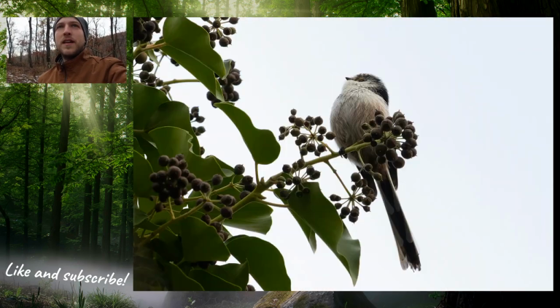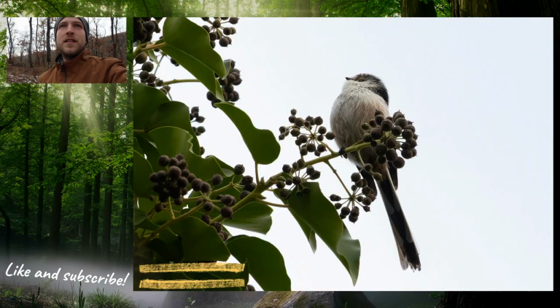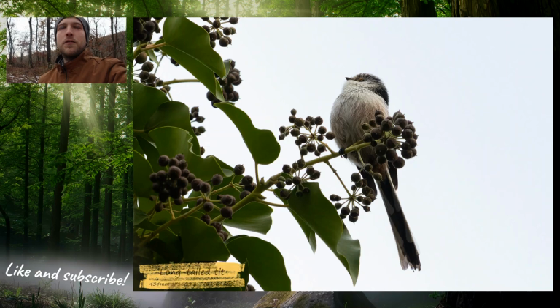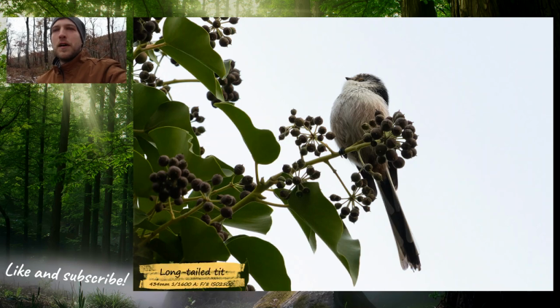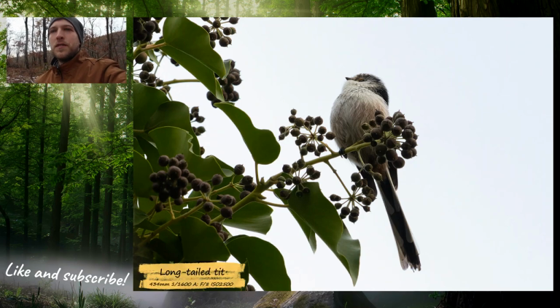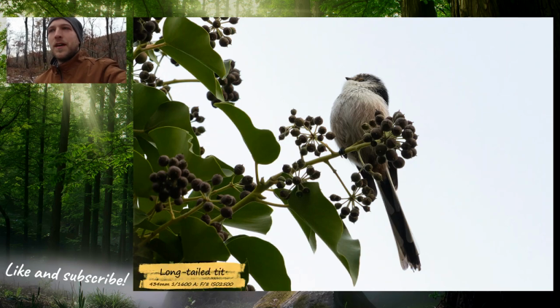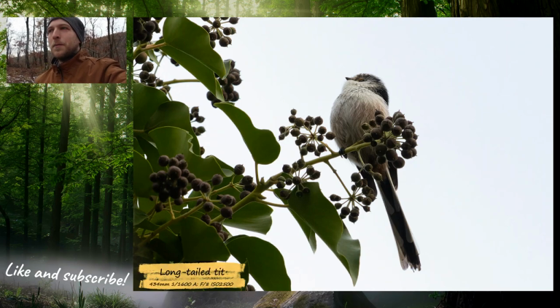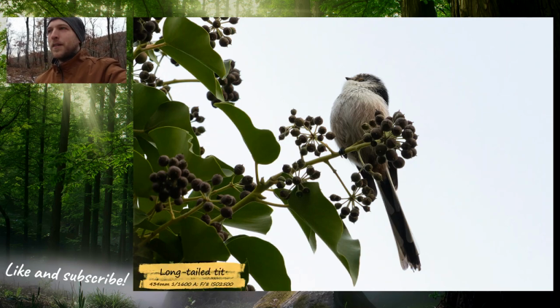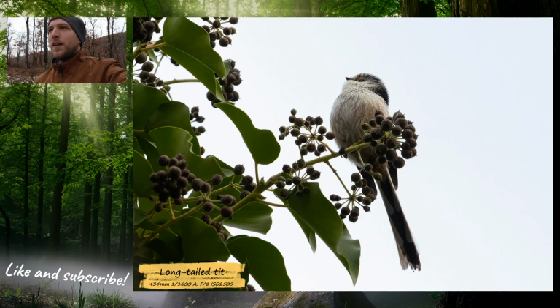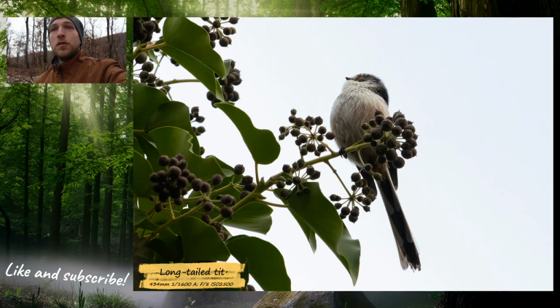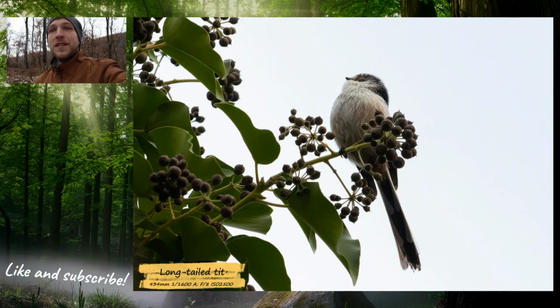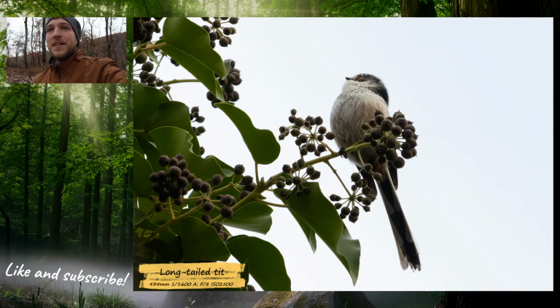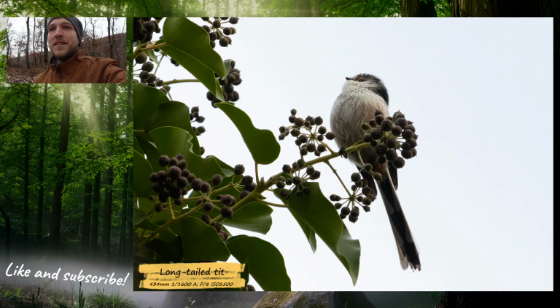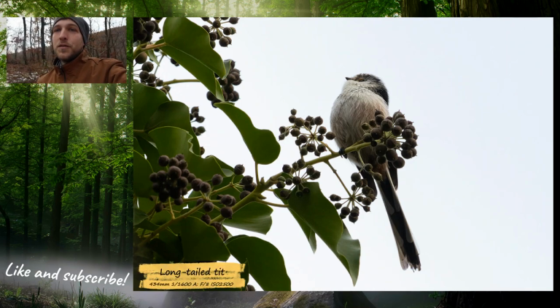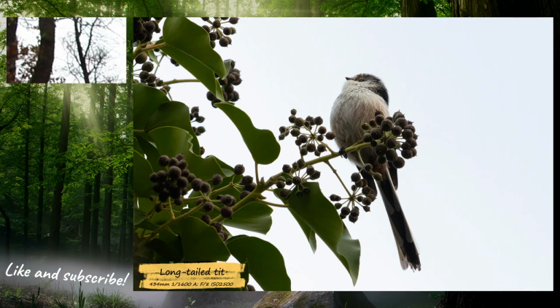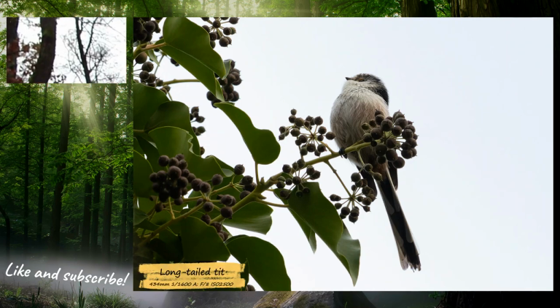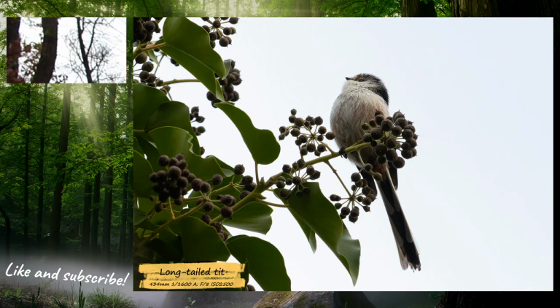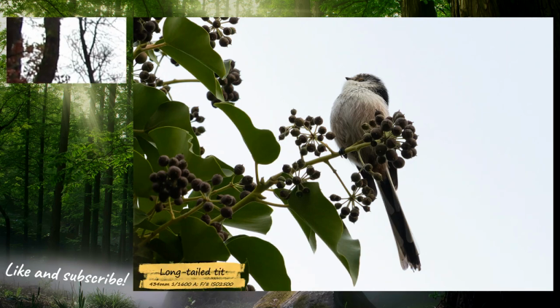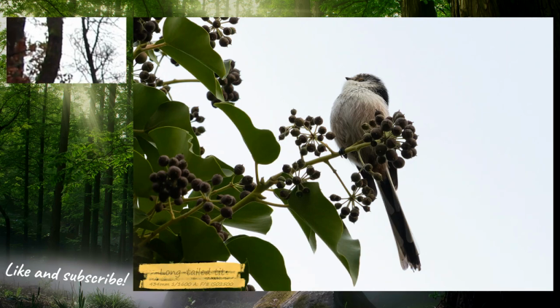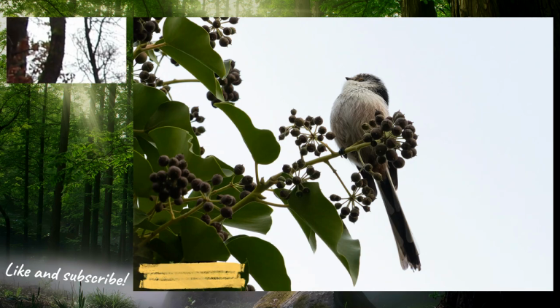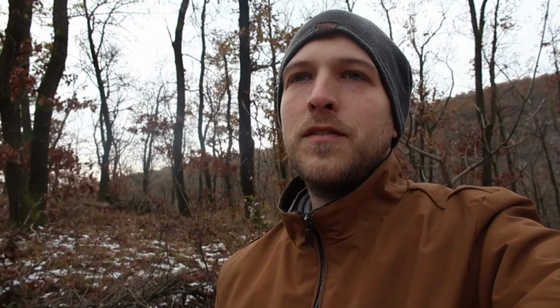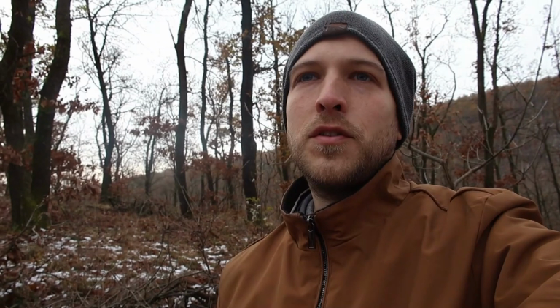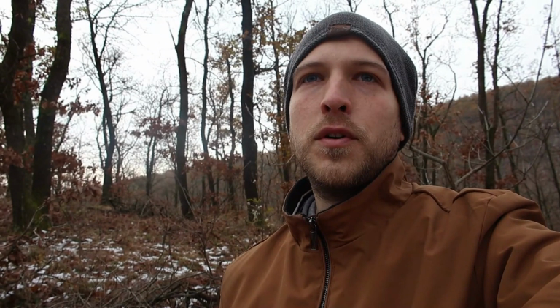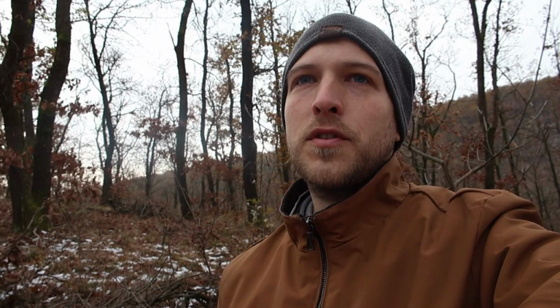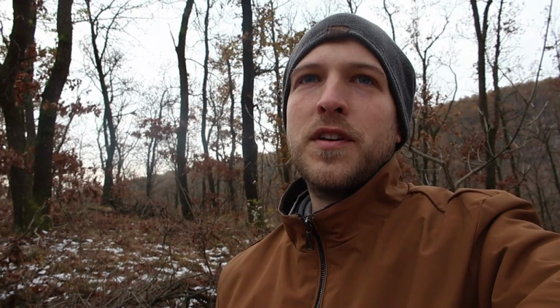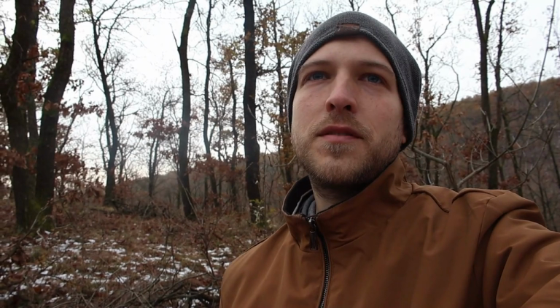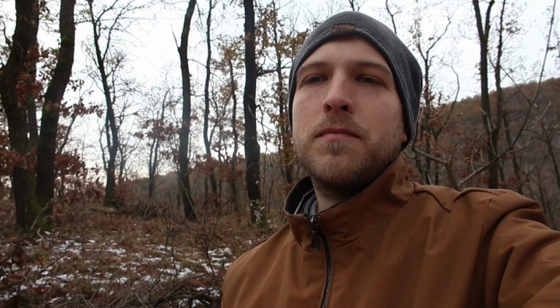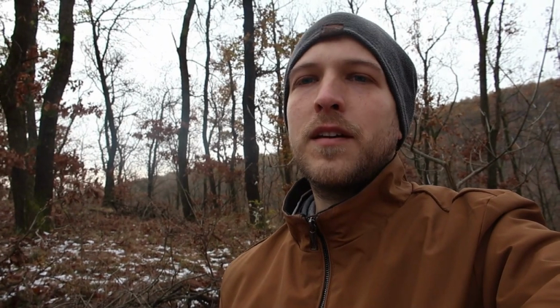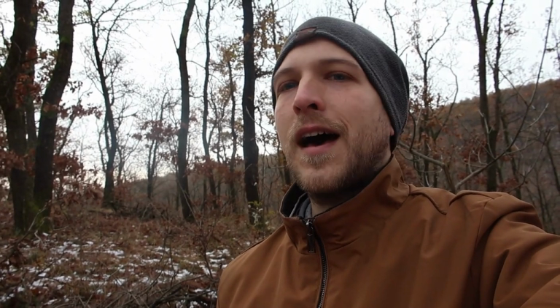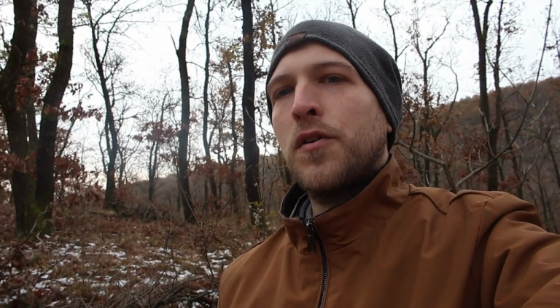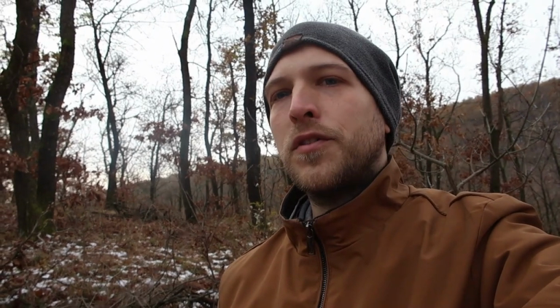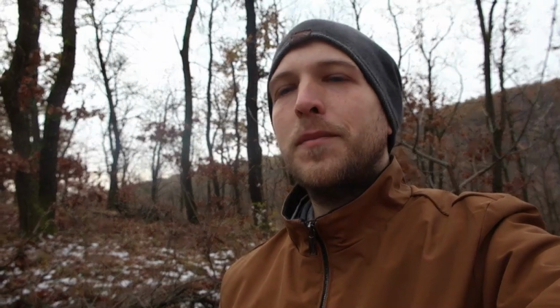In the end I found some long-tailed tits, so yeah, it was quite a nice day, even though it was just about an hour of a trip.